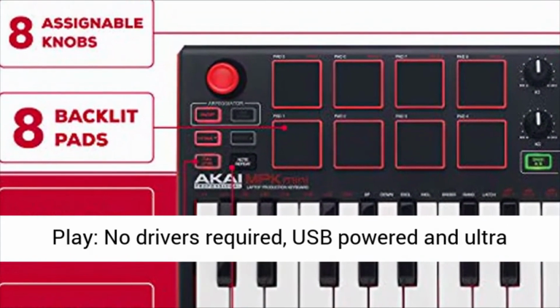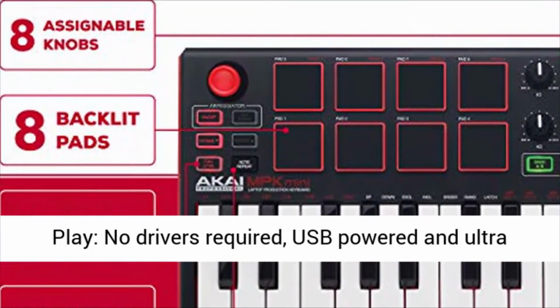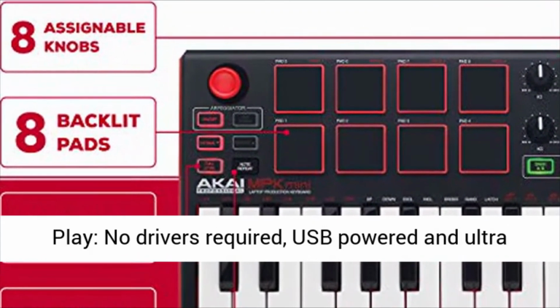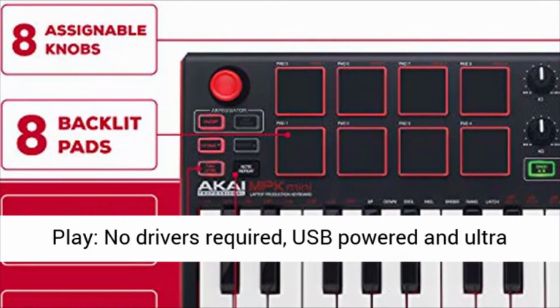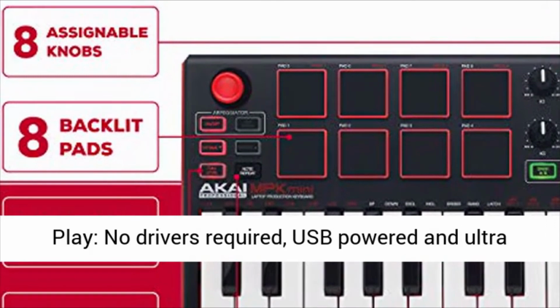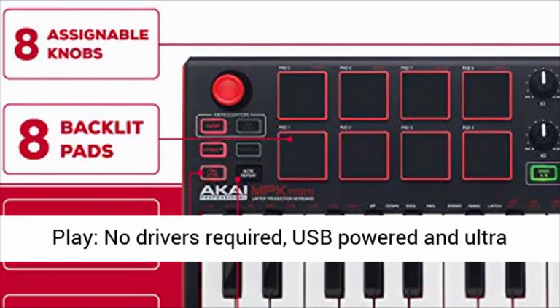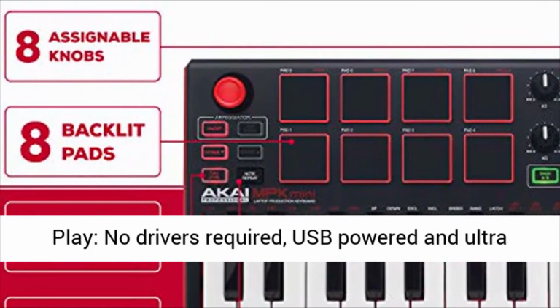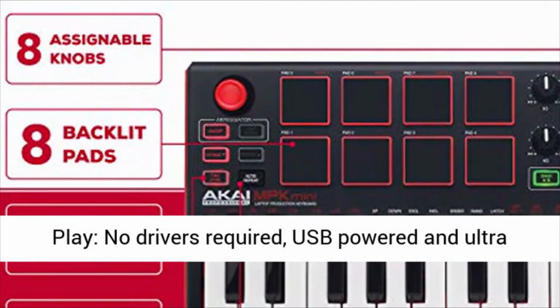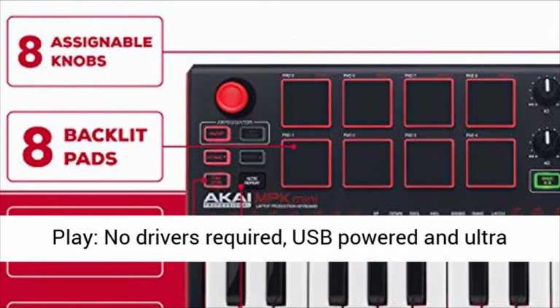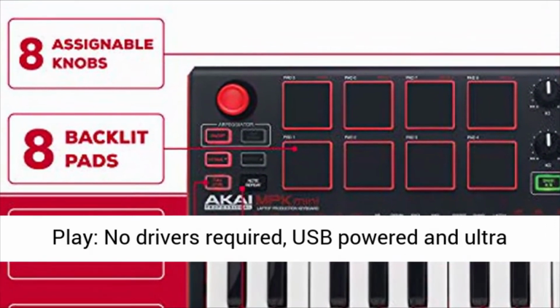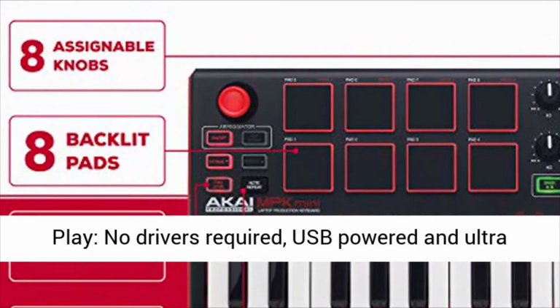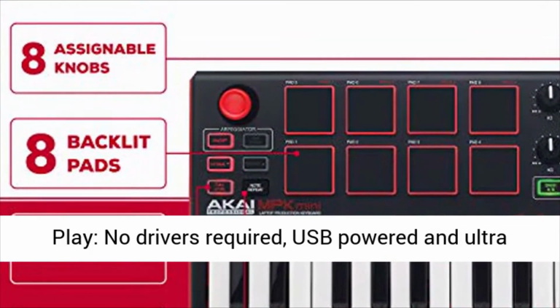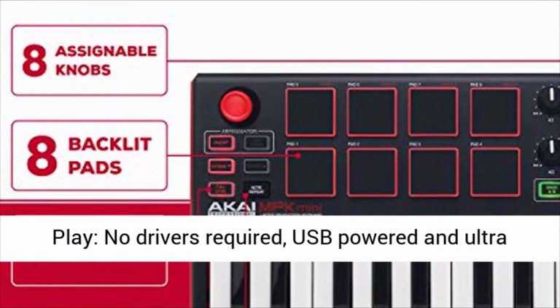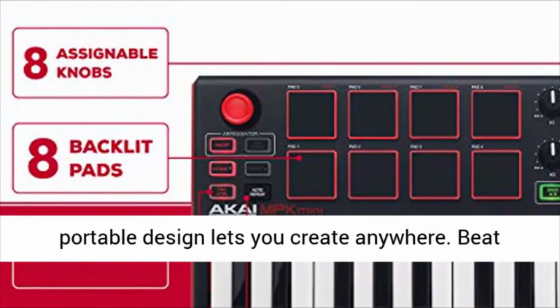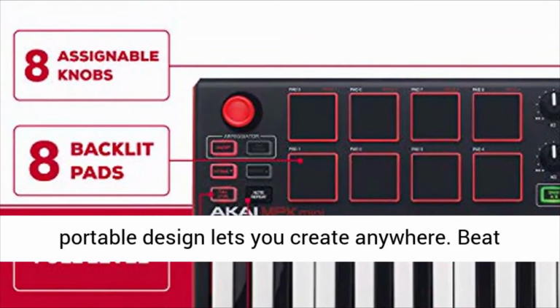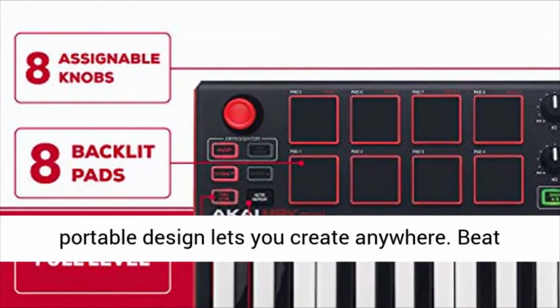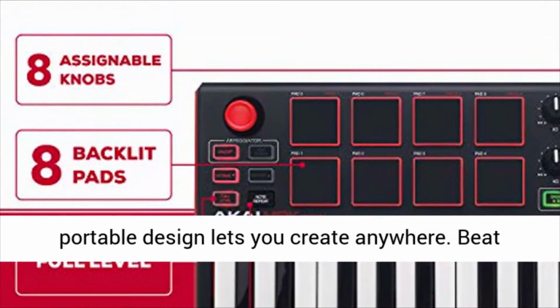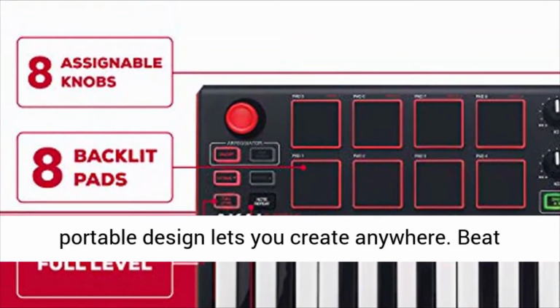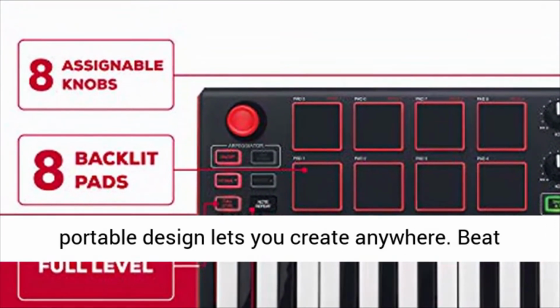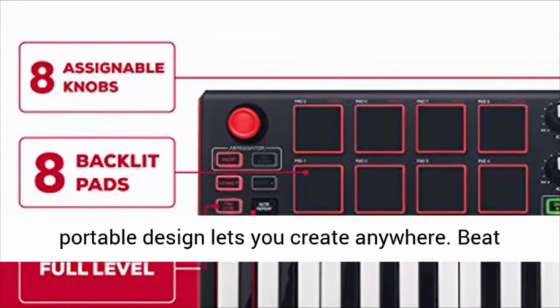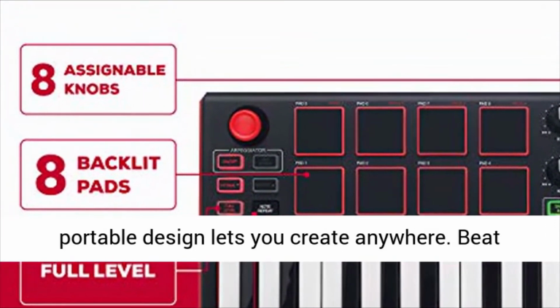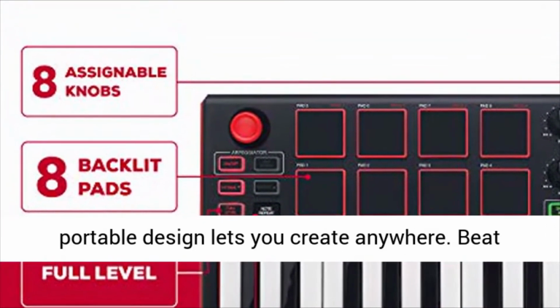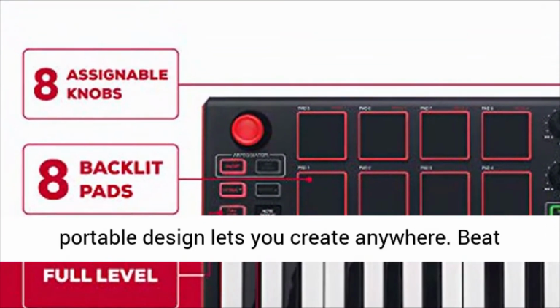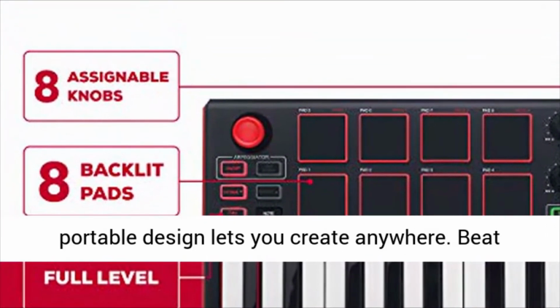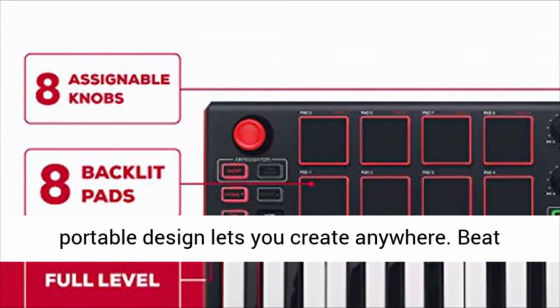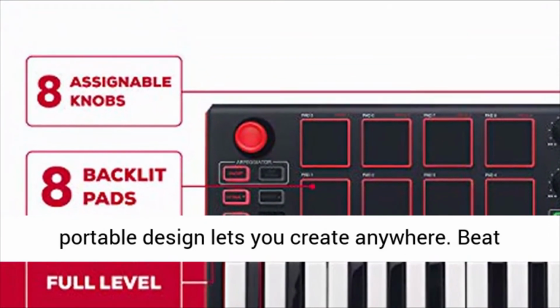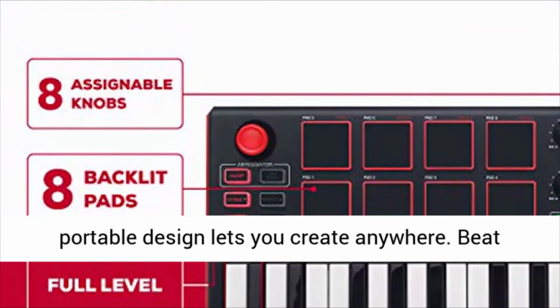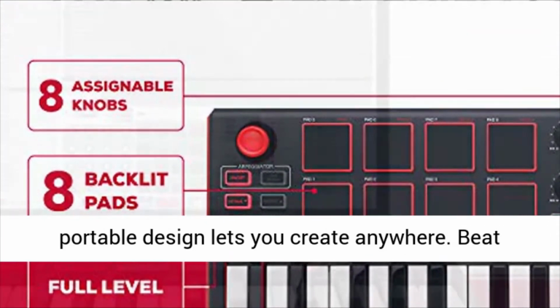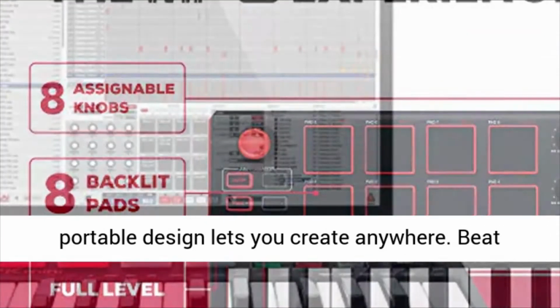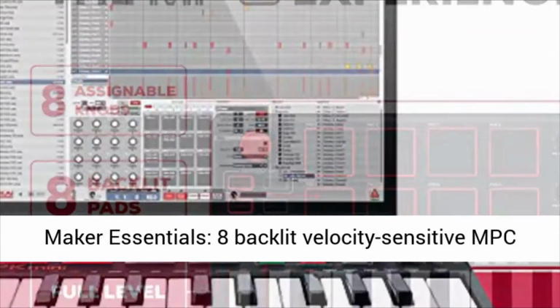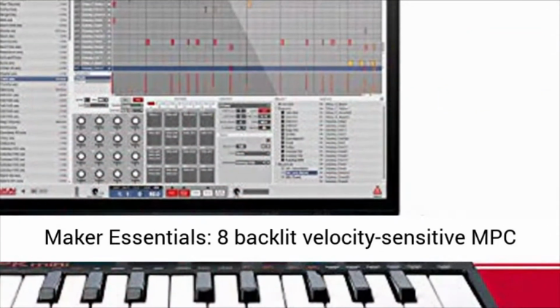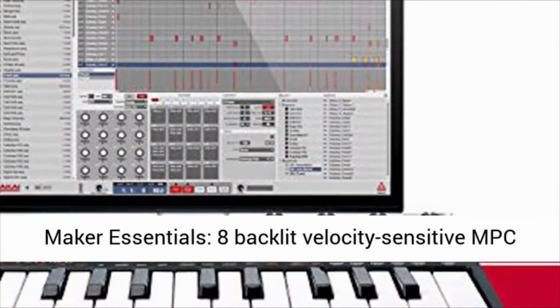Plug and play, no drivers required. USB-powered and ultra-portable design lets you create anywhere.